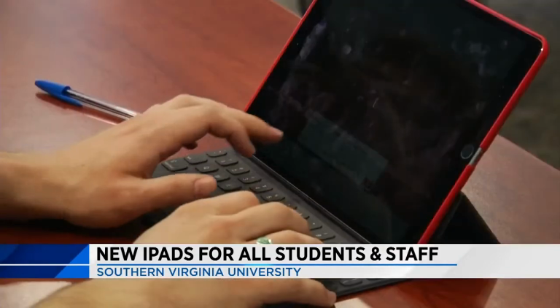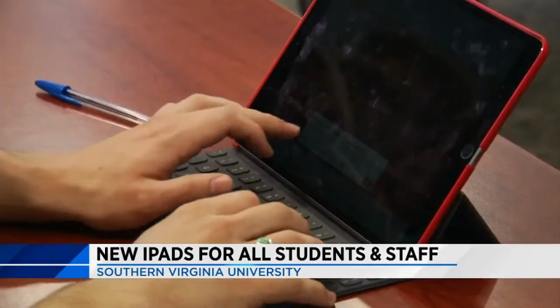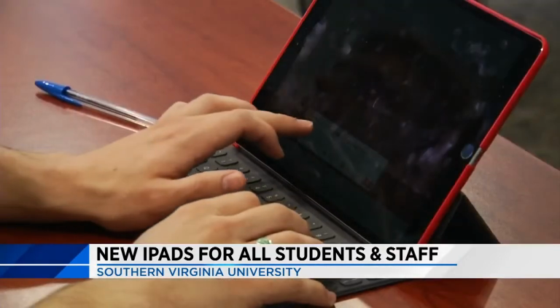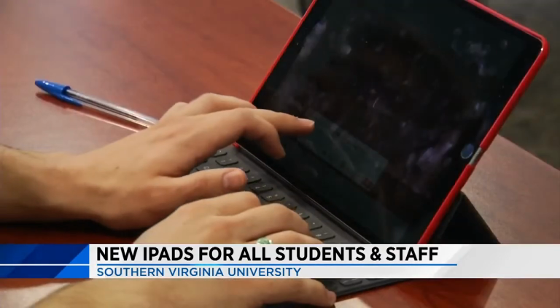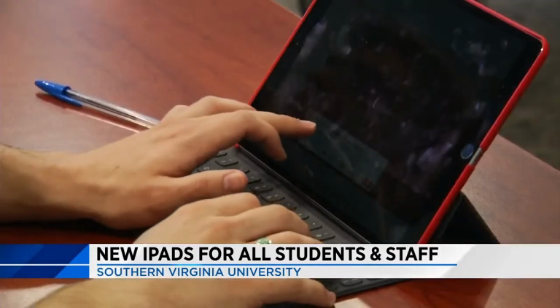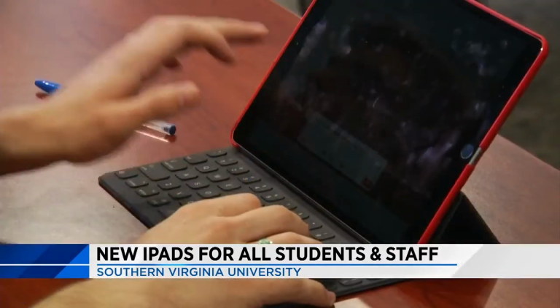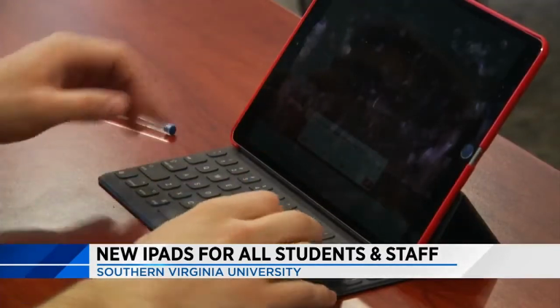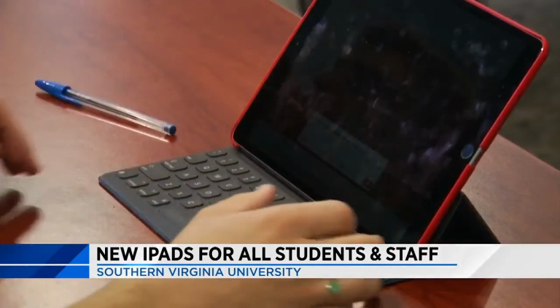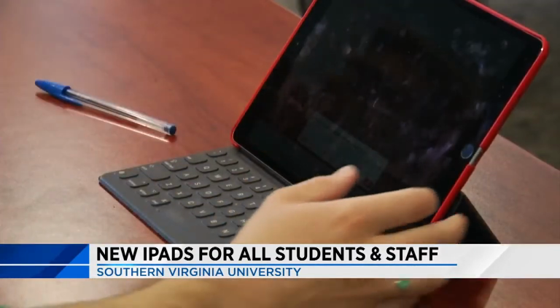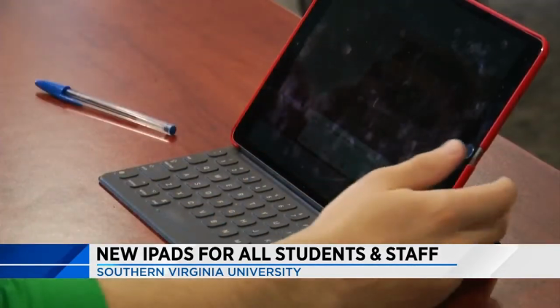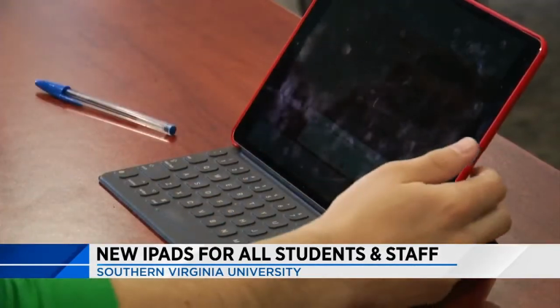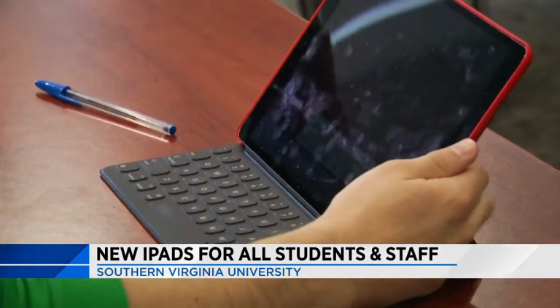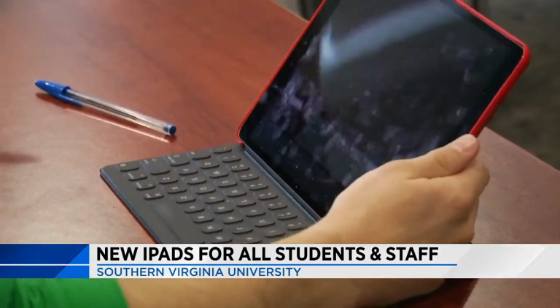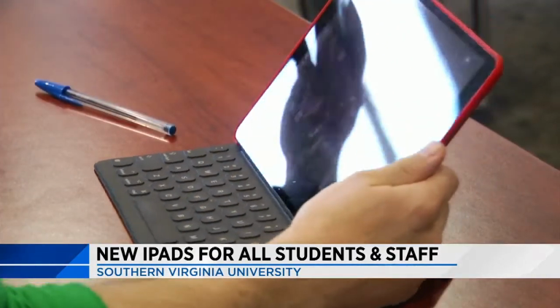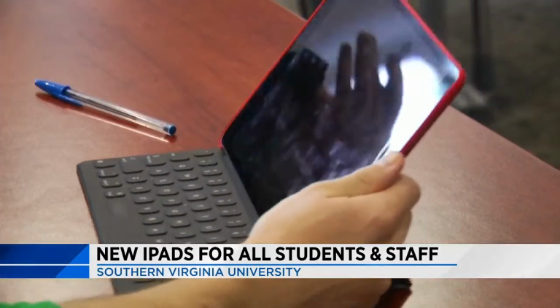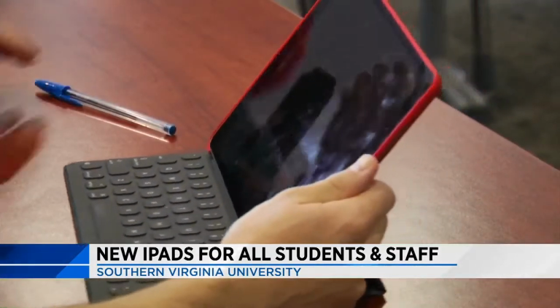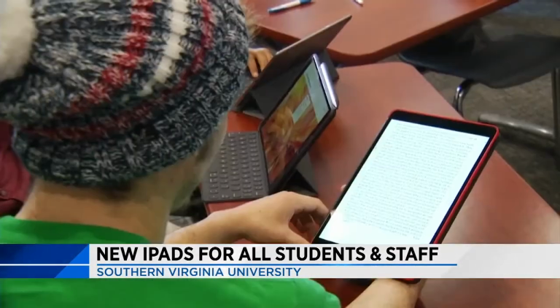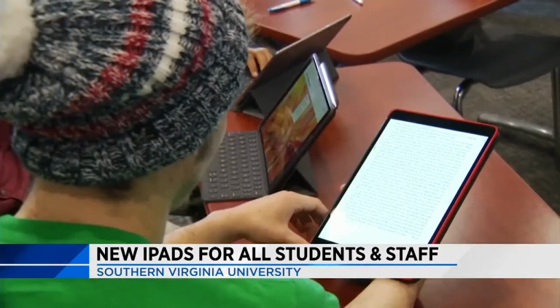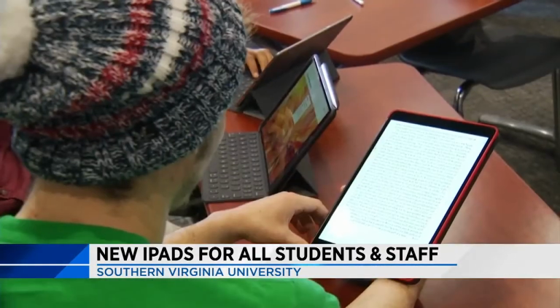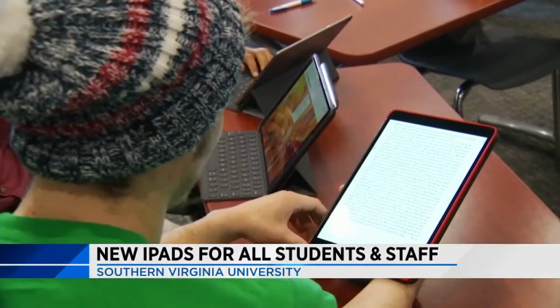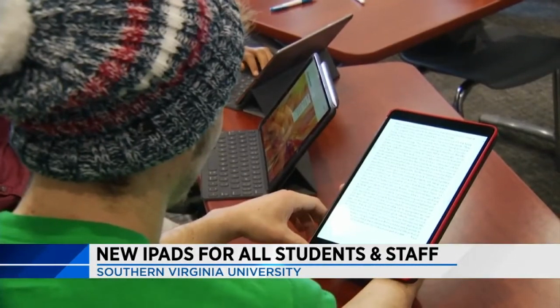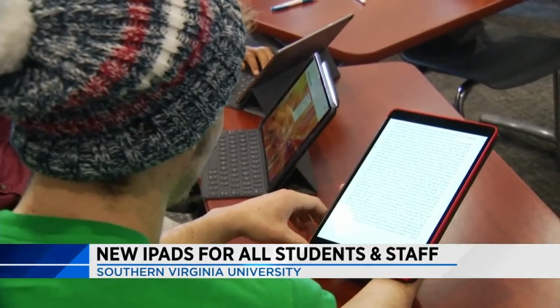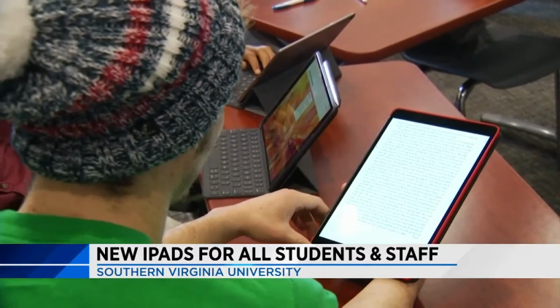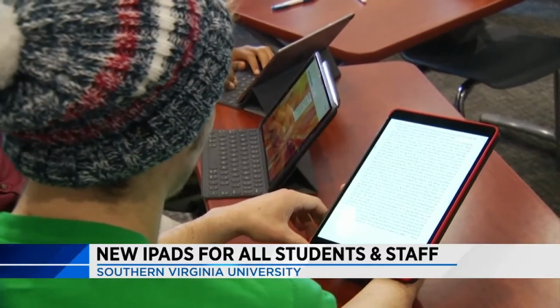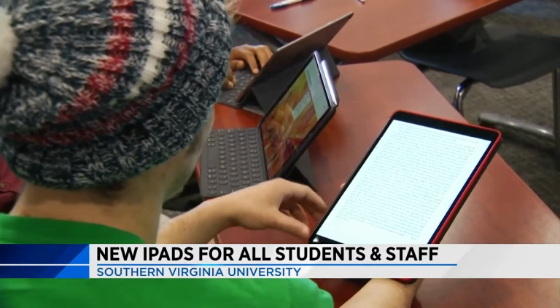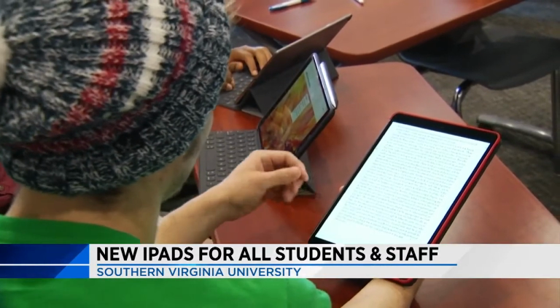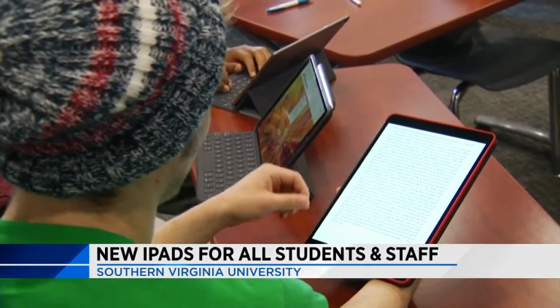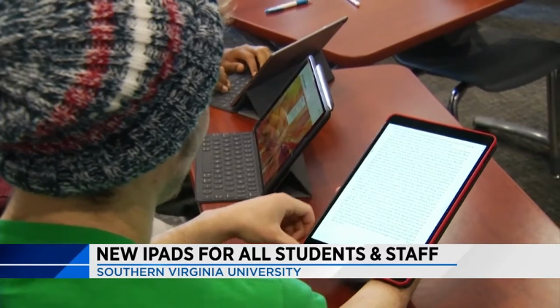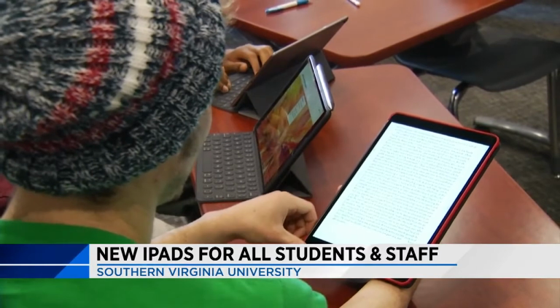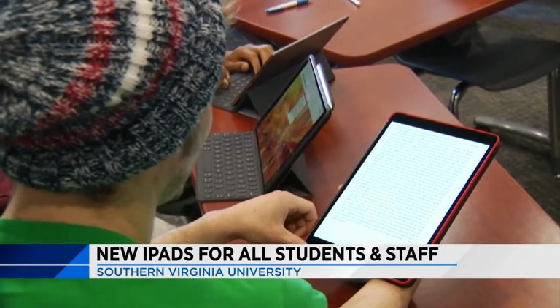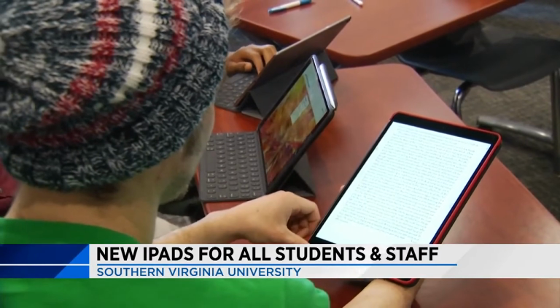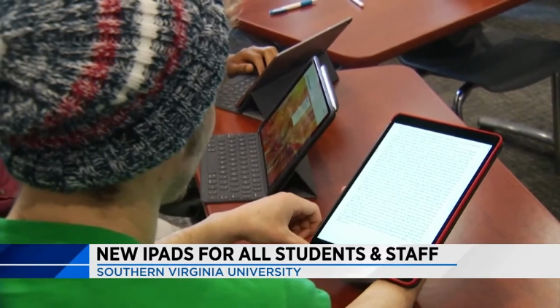Students love it too. The cost is built into tuition, and when they graduate, they can take the iPads with them.